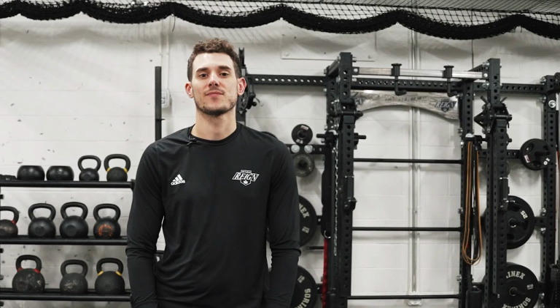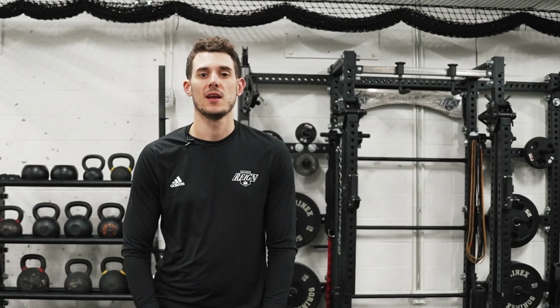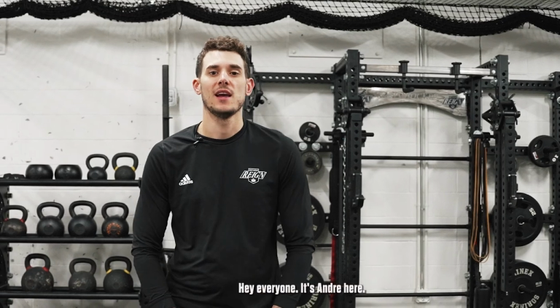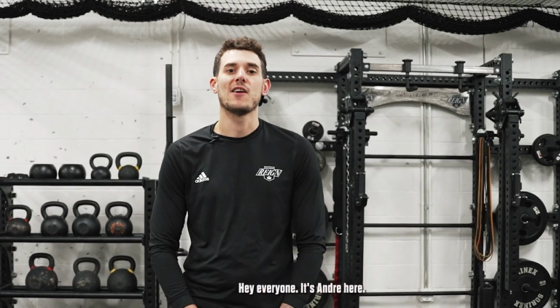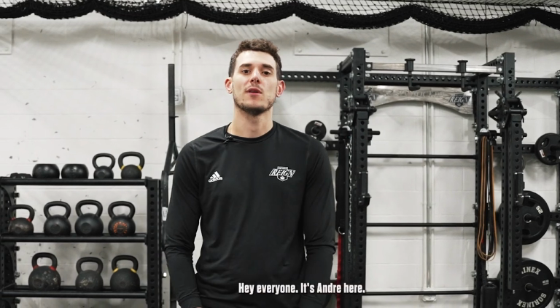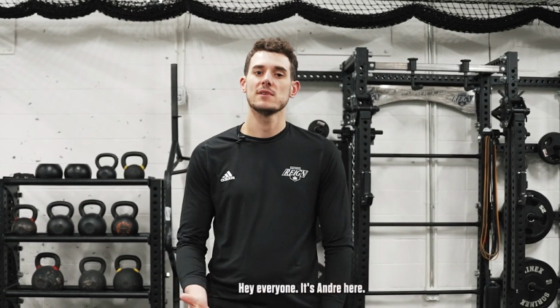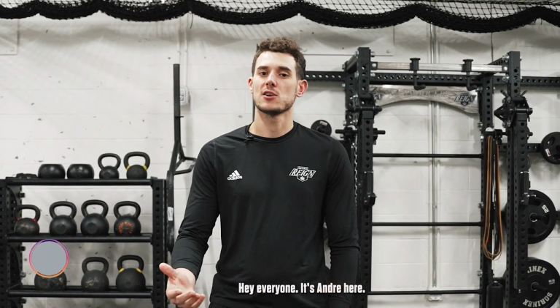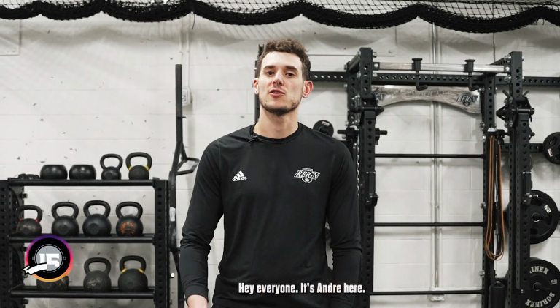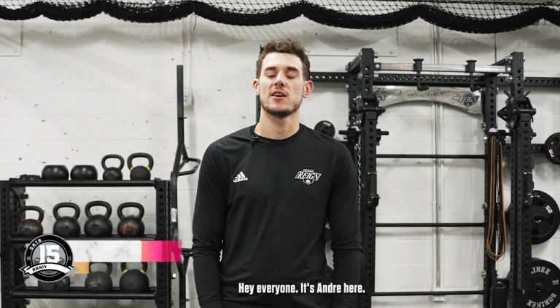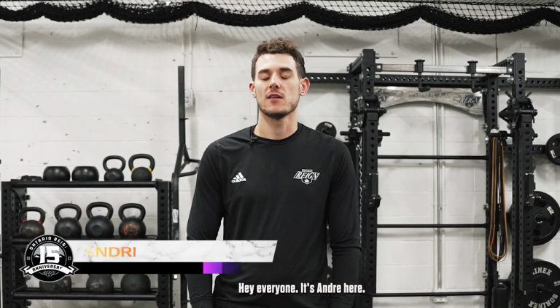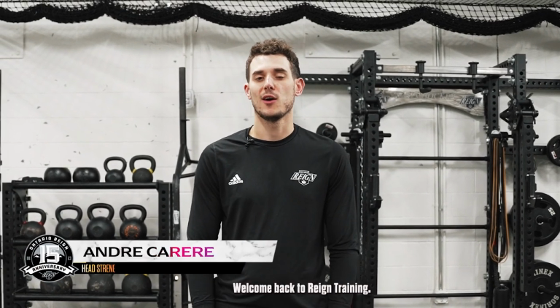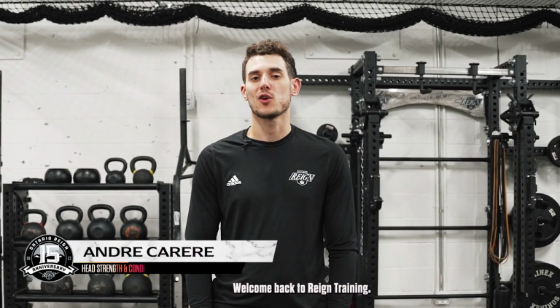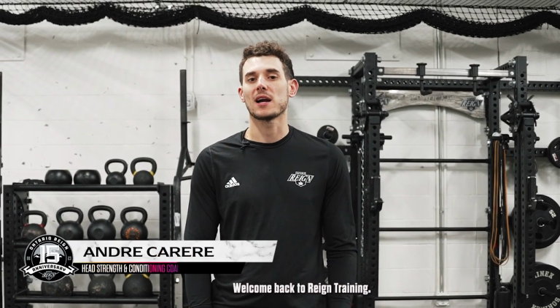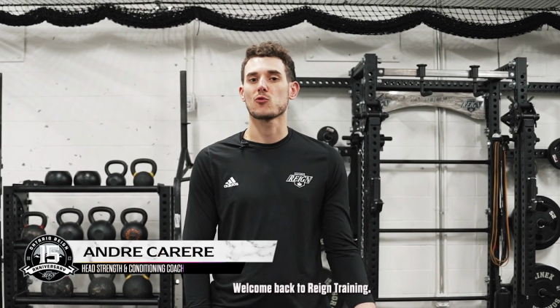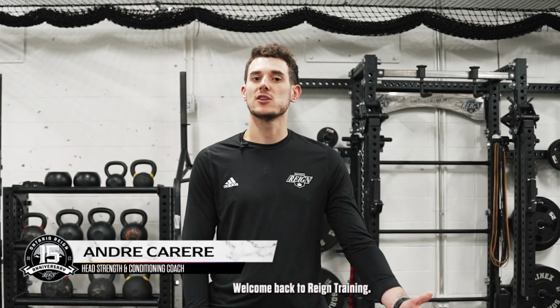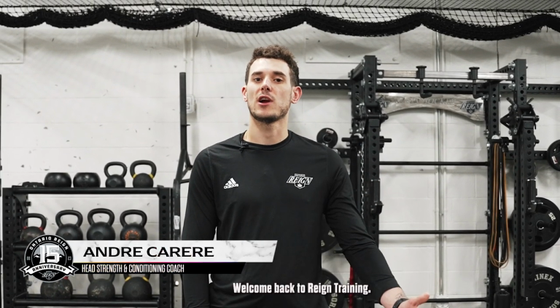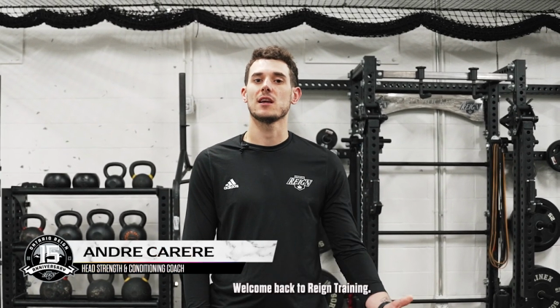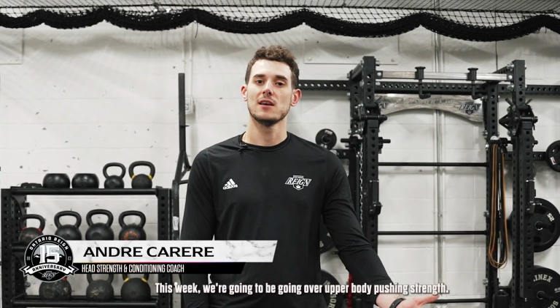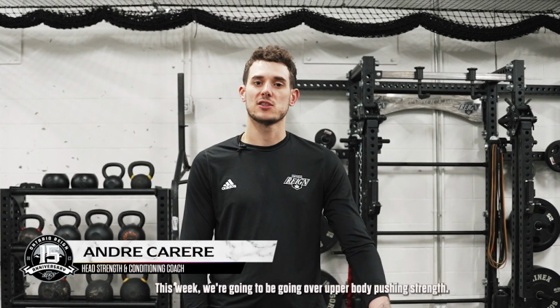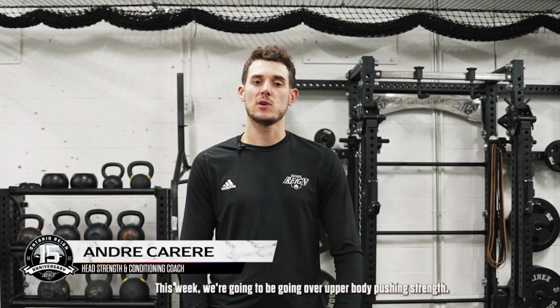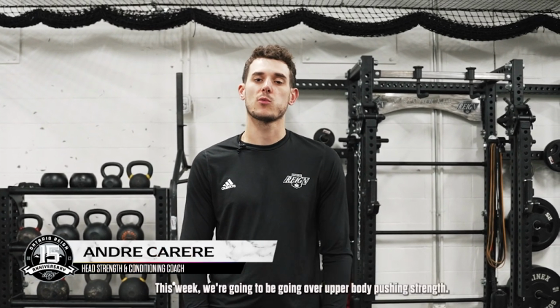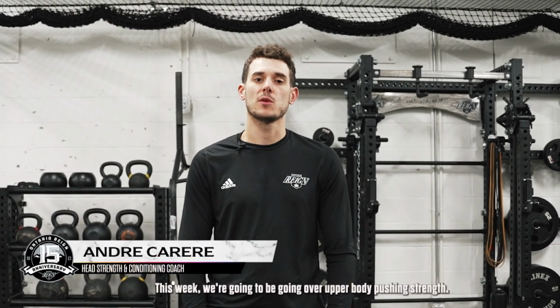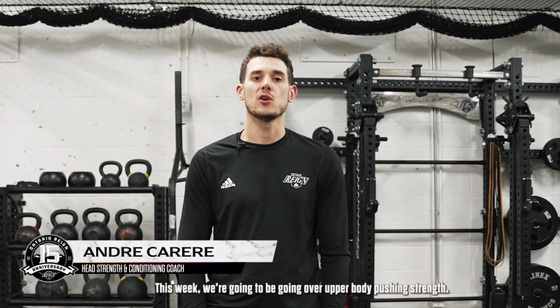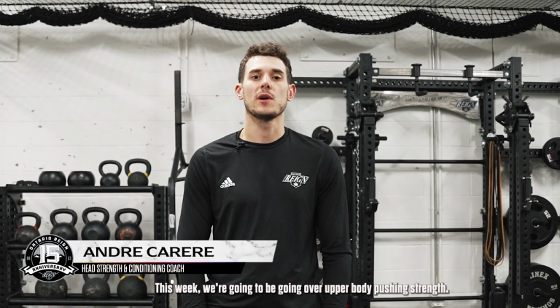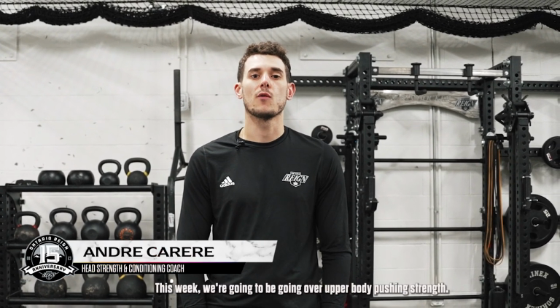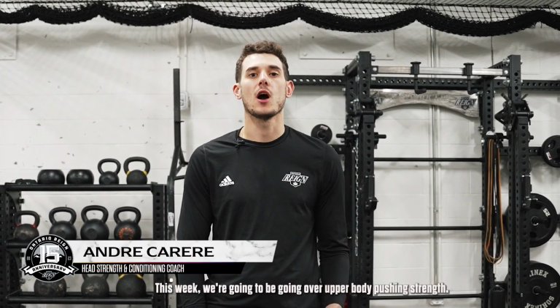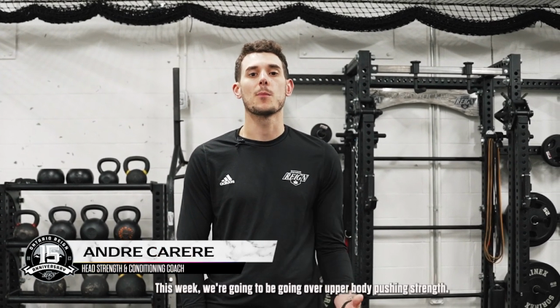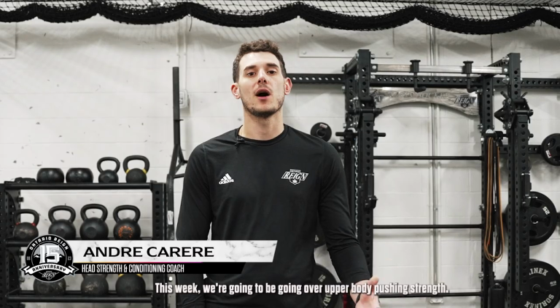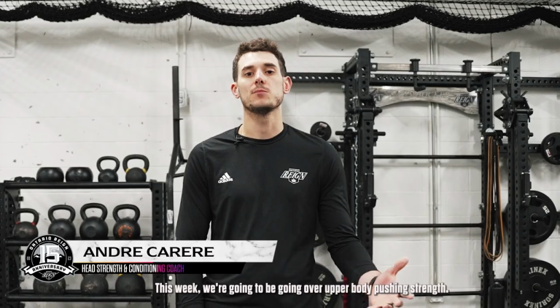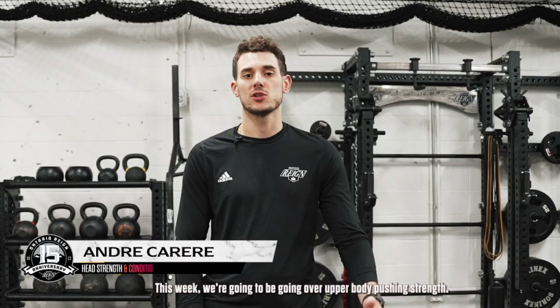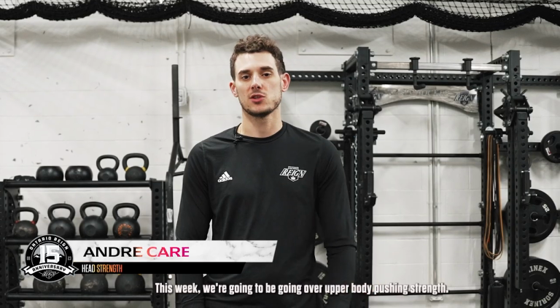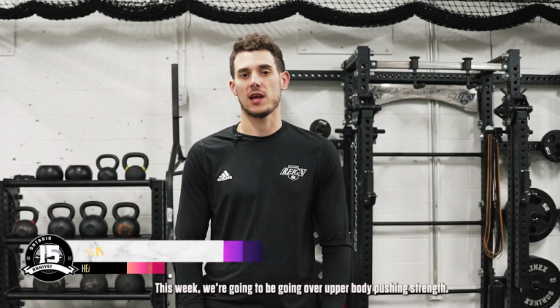Hey everyone, it's Andre here. Welcome back to RAINN Training. This week we're going to be going over upper body pushing strength.